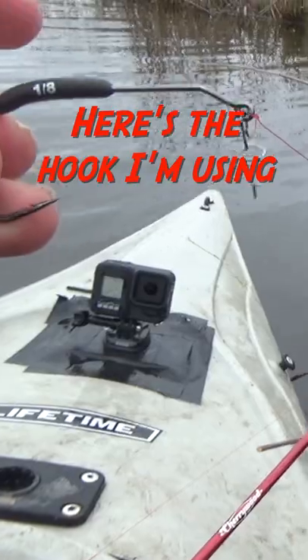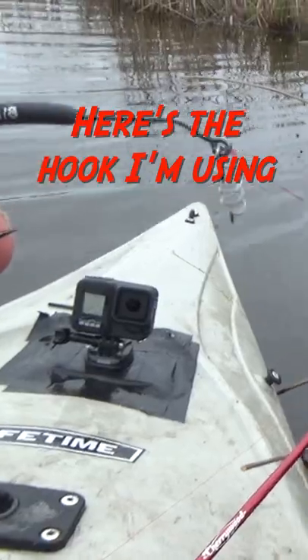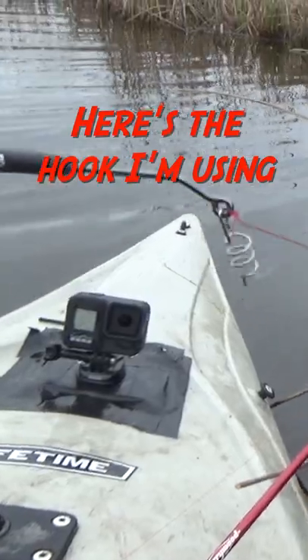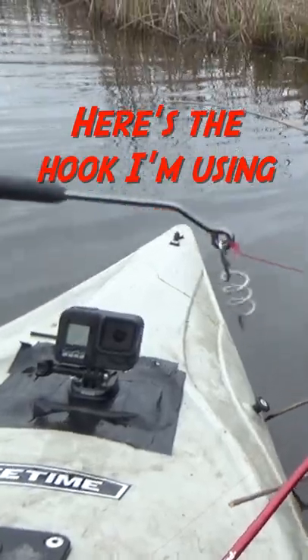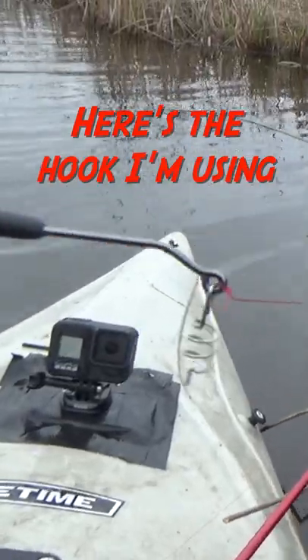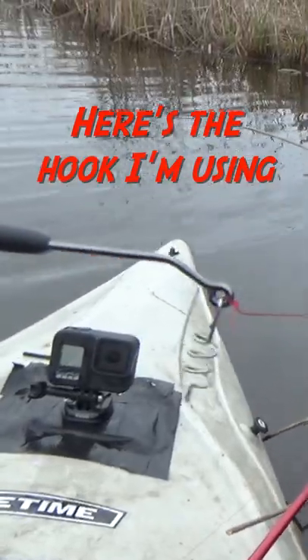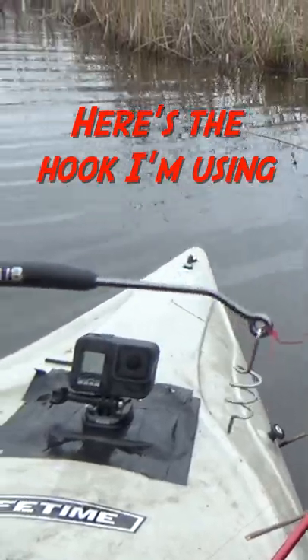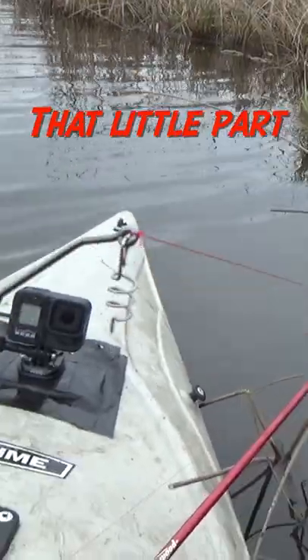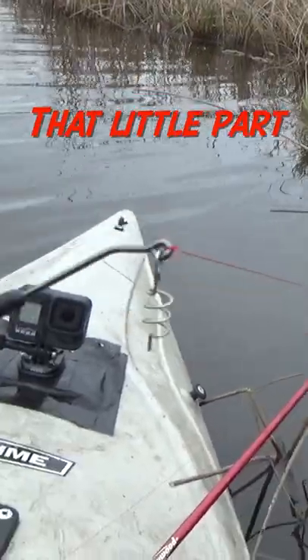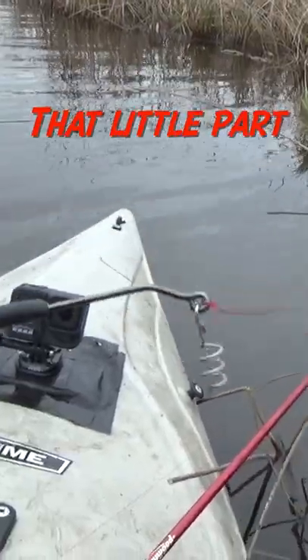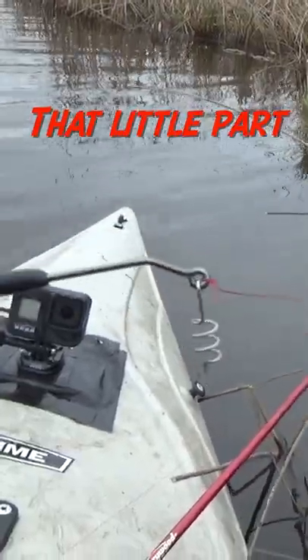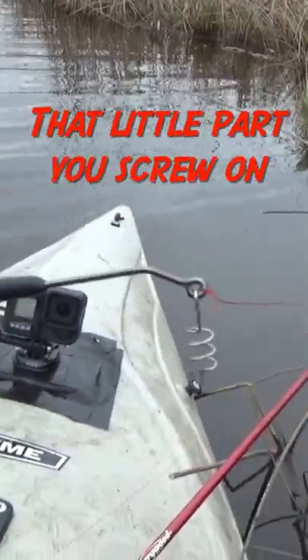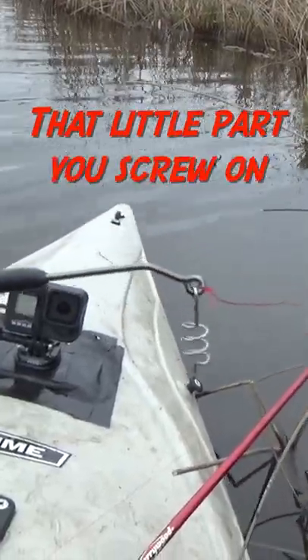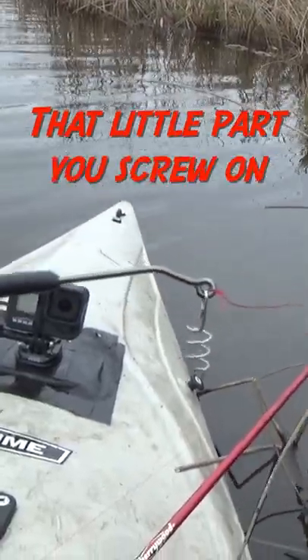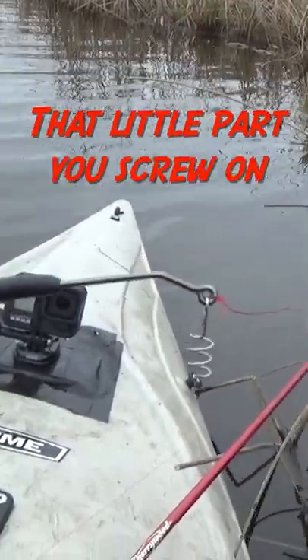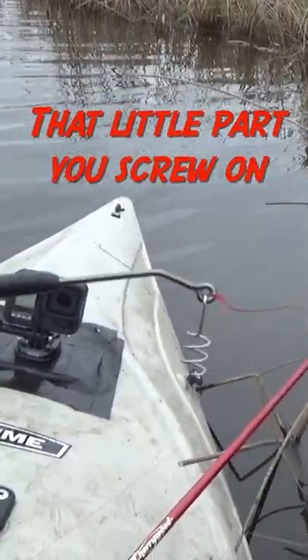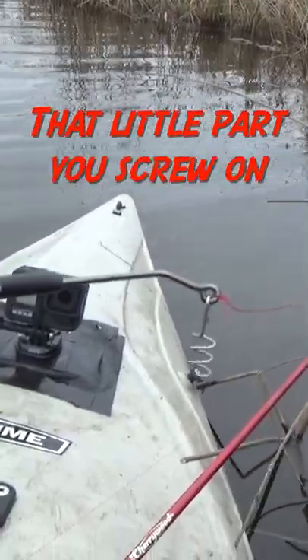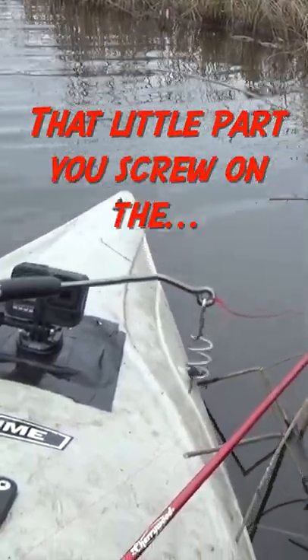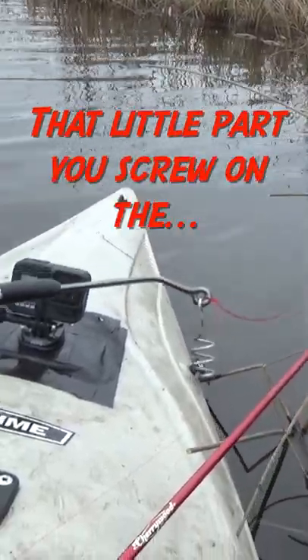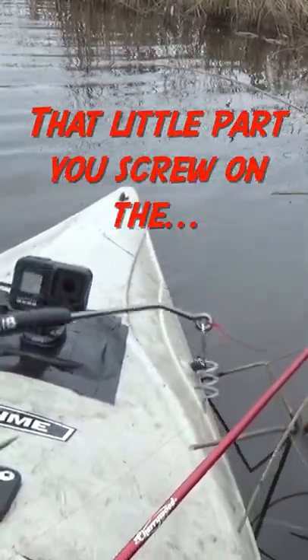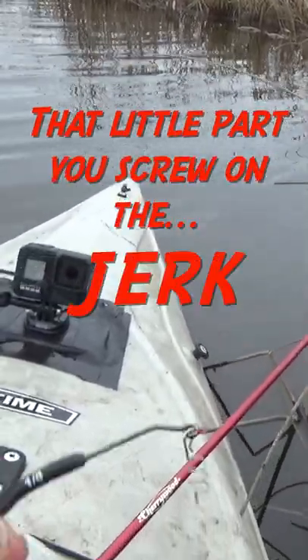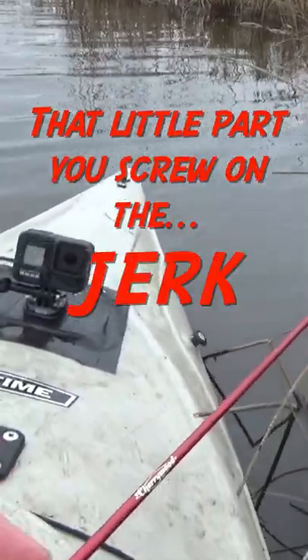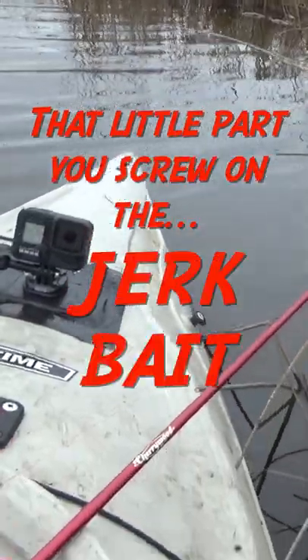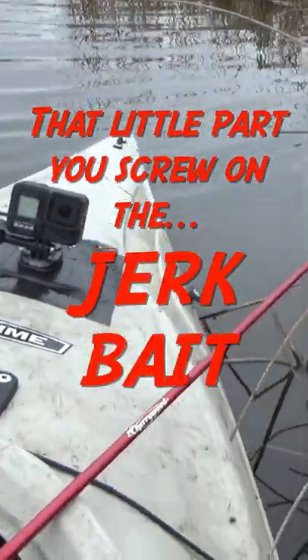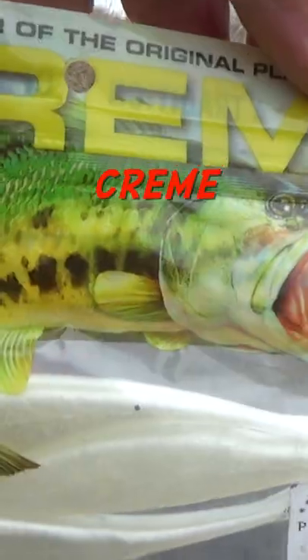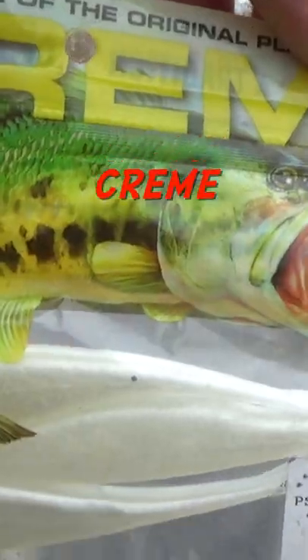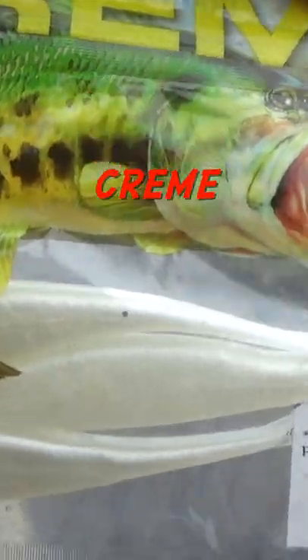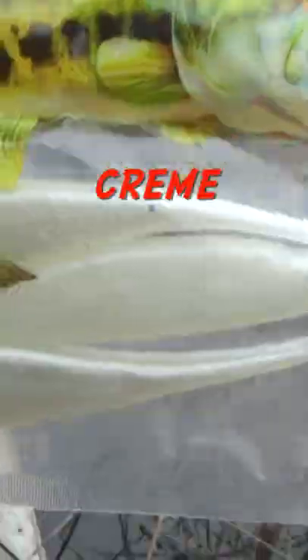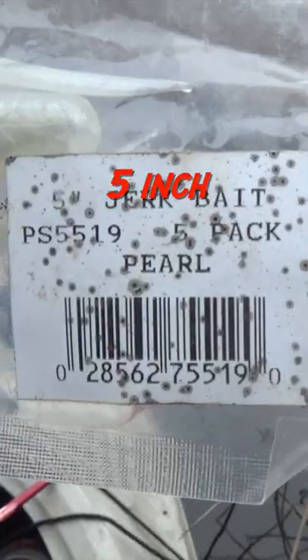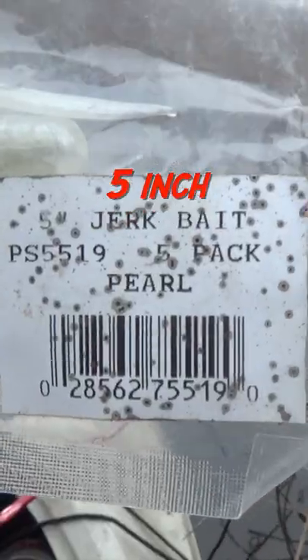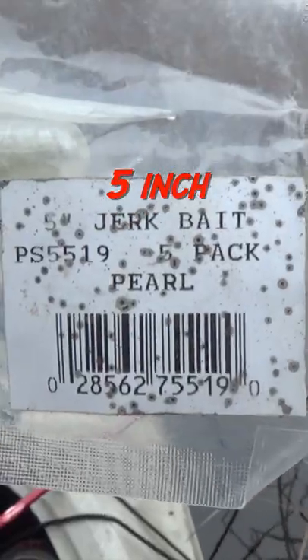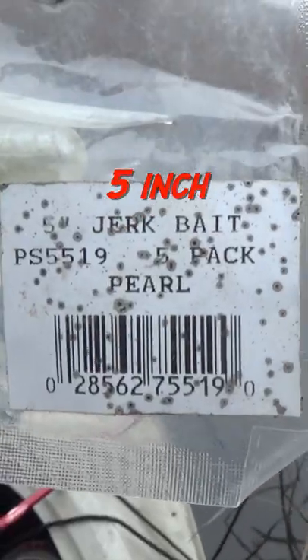Here's the hook I'm using — that little part you screw on the jerk bait. Cream, five inch.